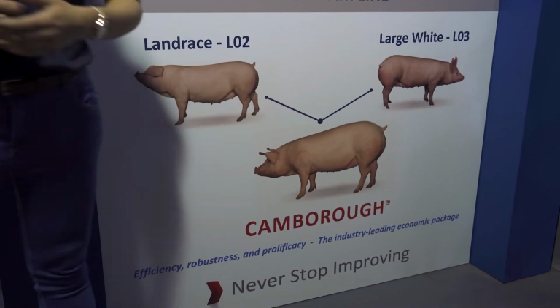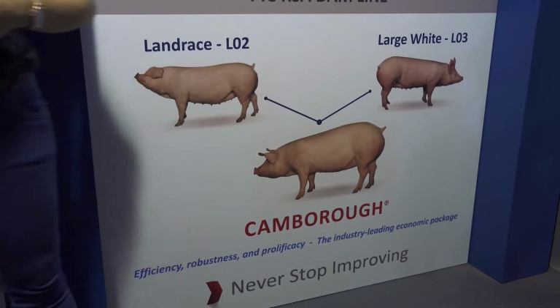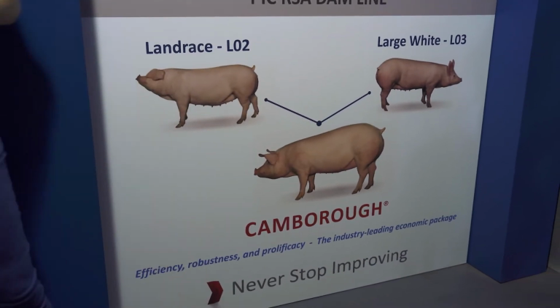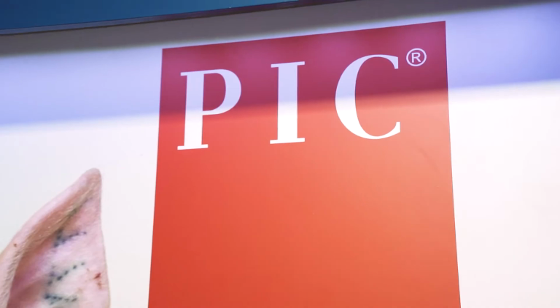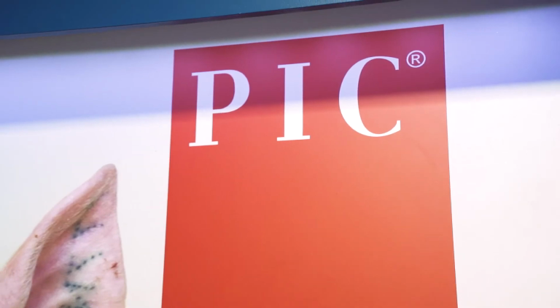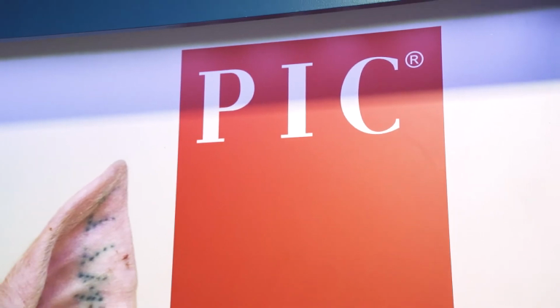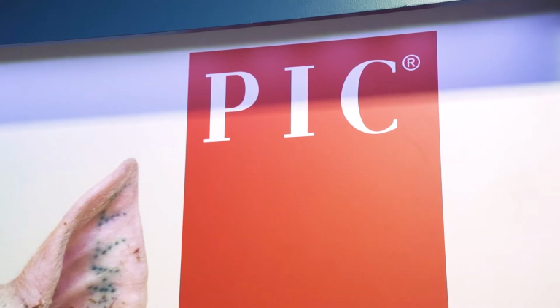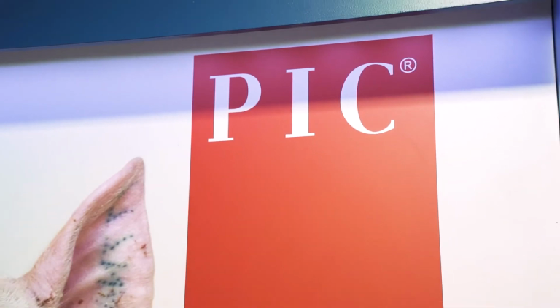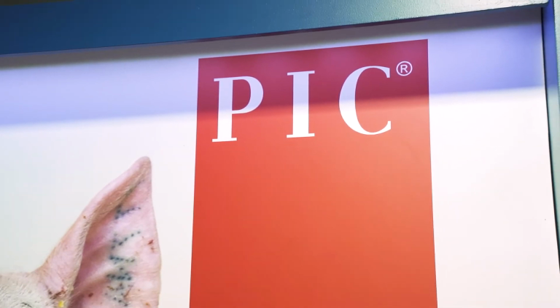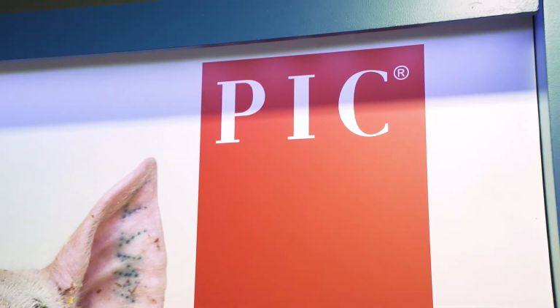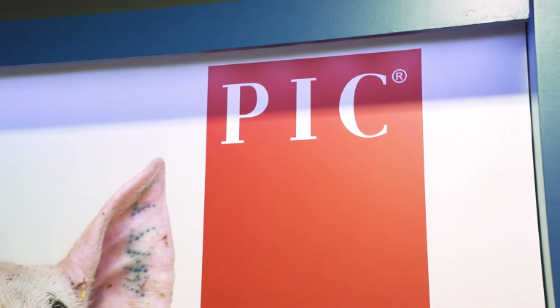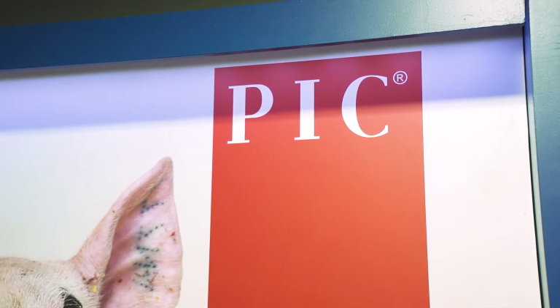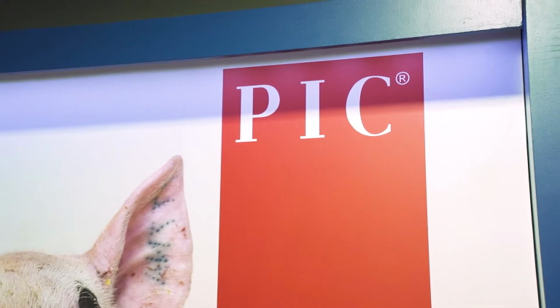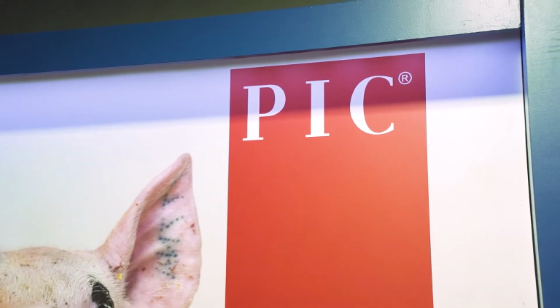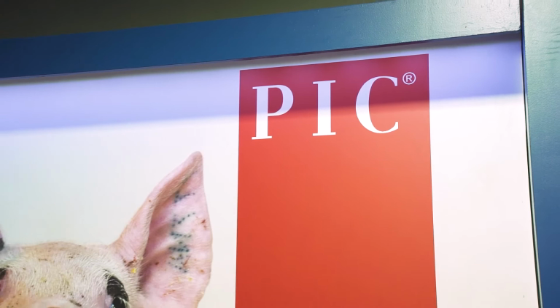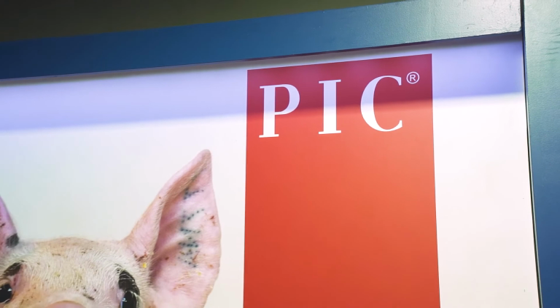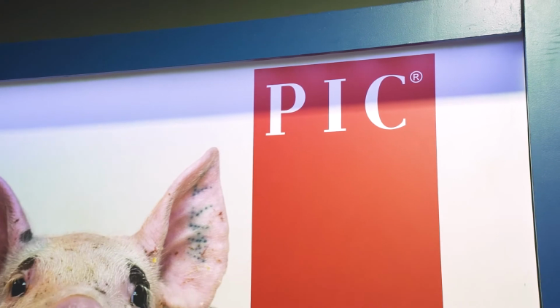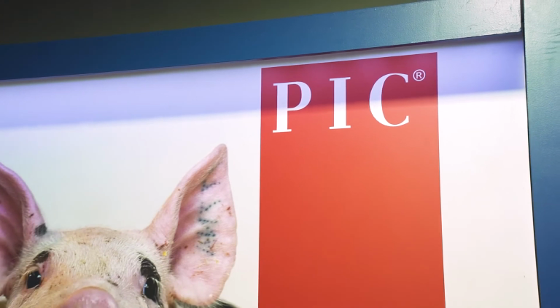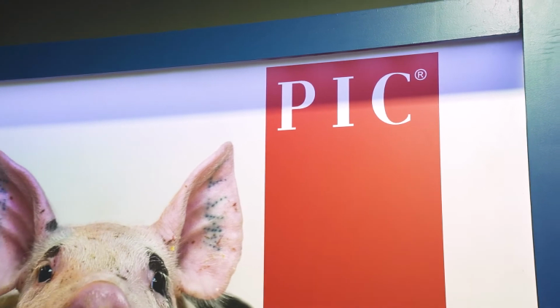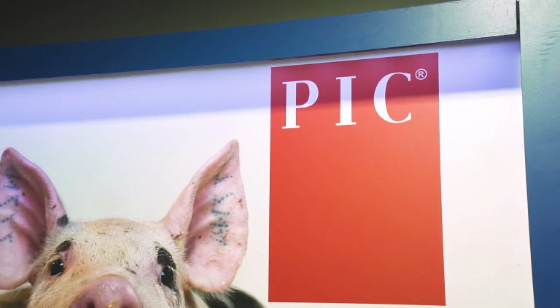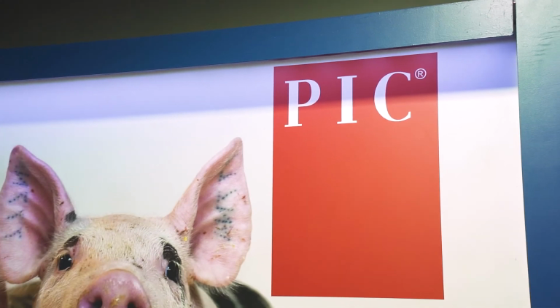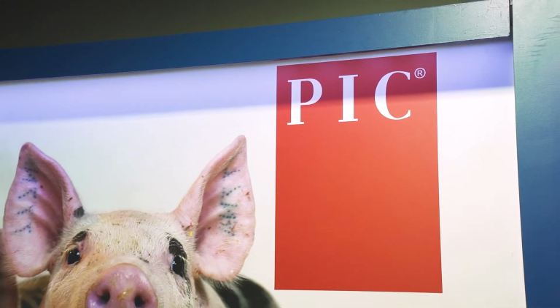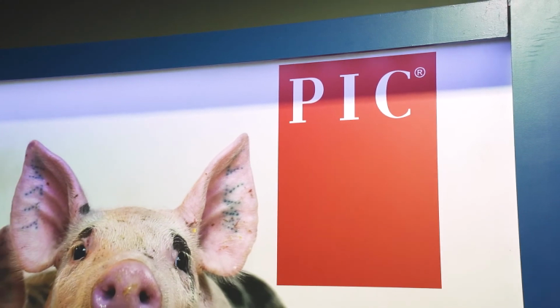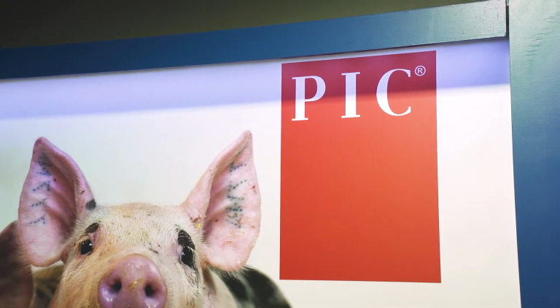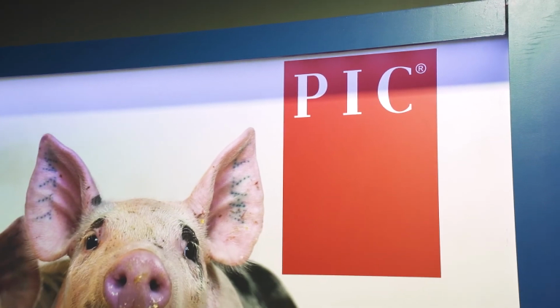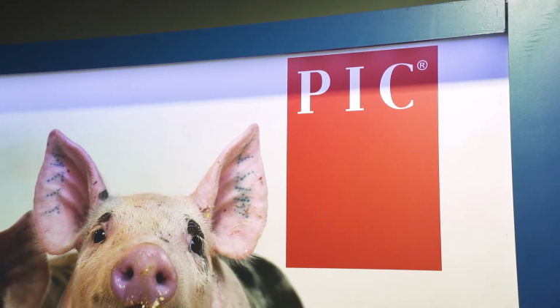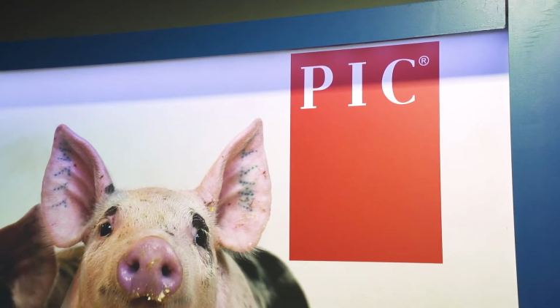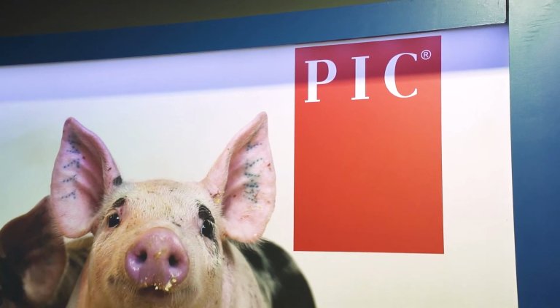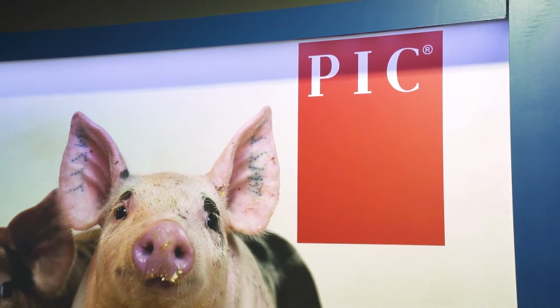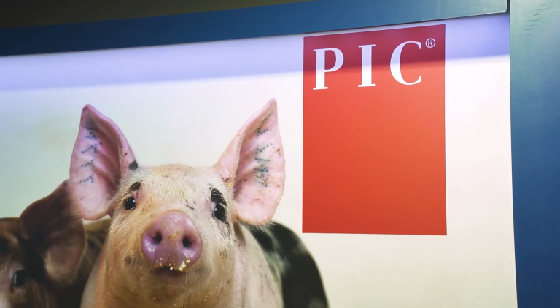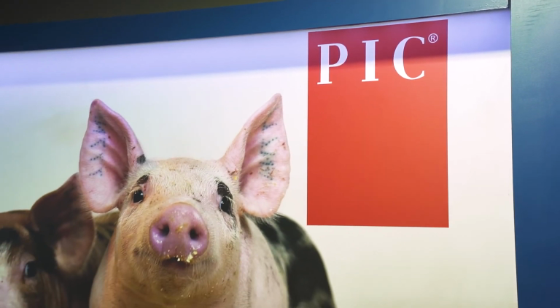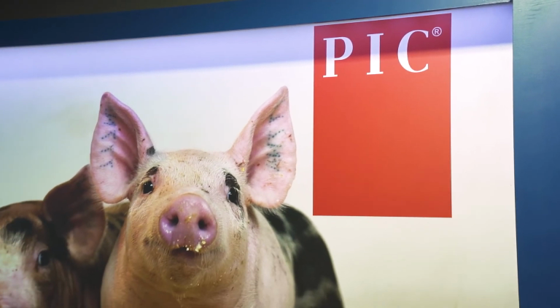We supply breeding animals but we also supply semen that is available to any PIC farmer, which we deliver countrywide.